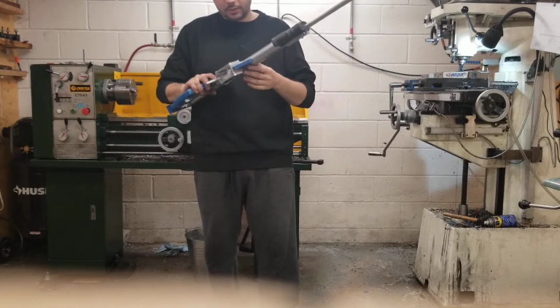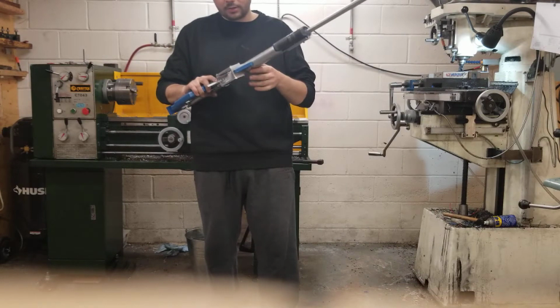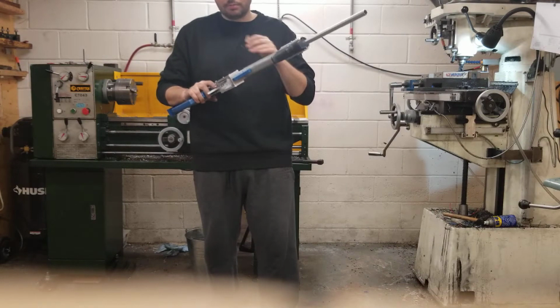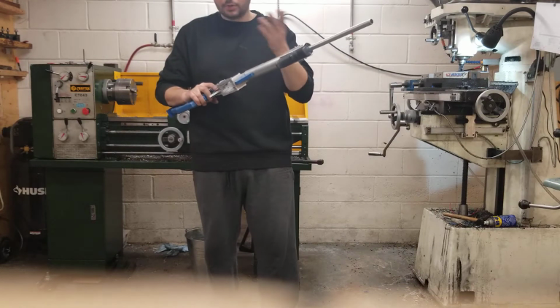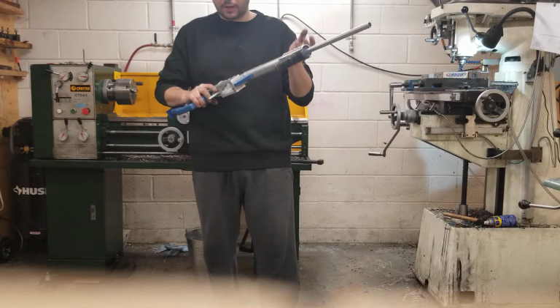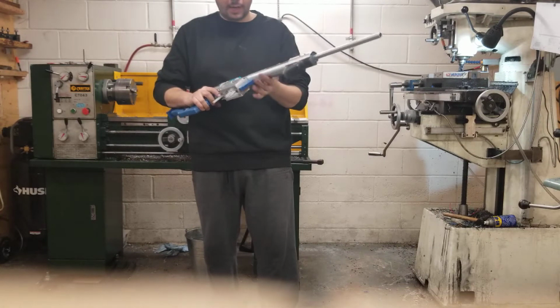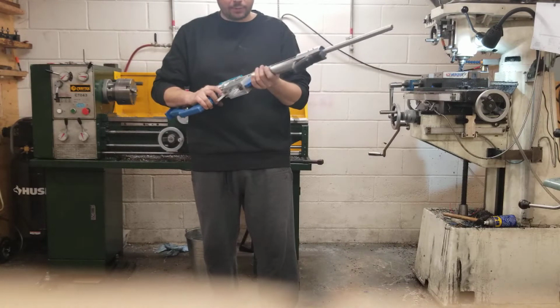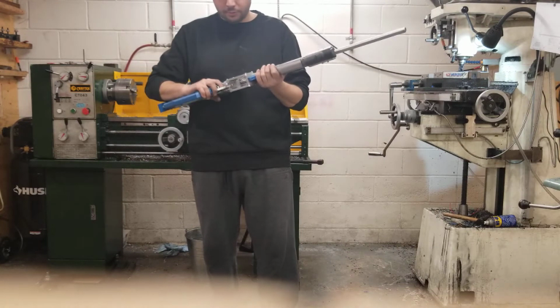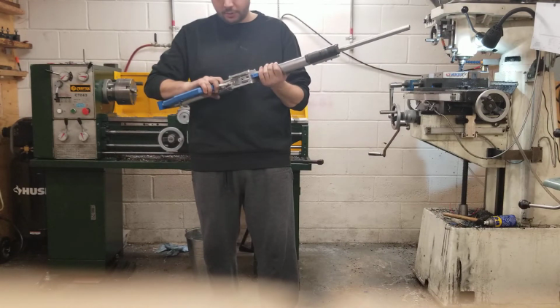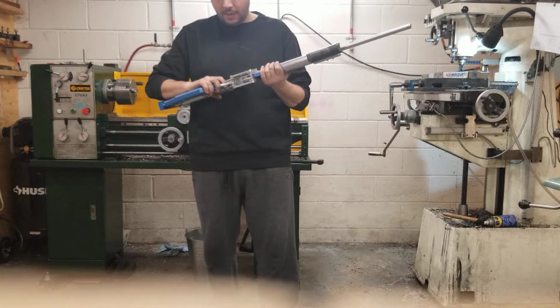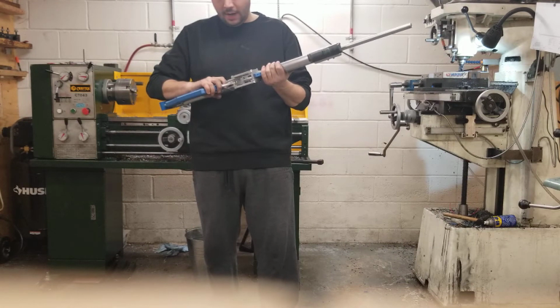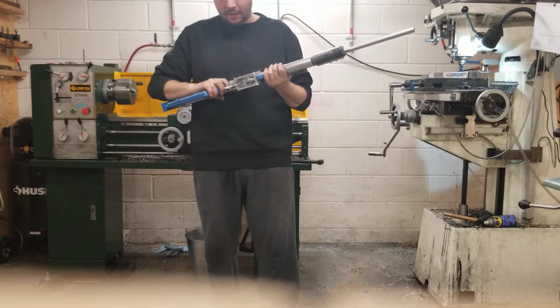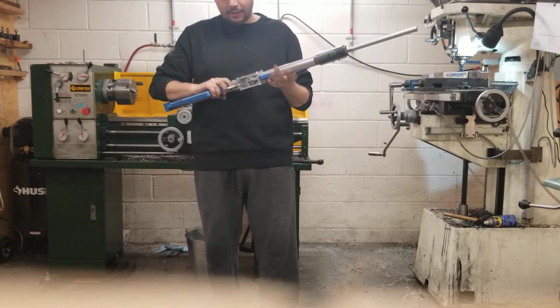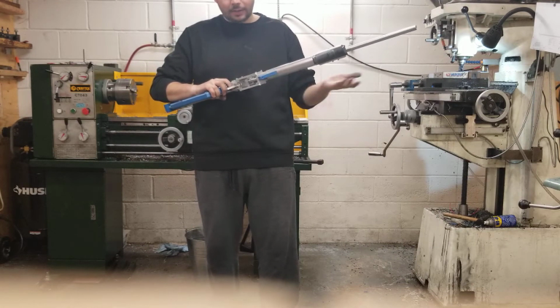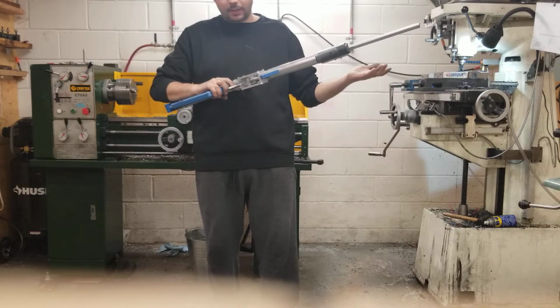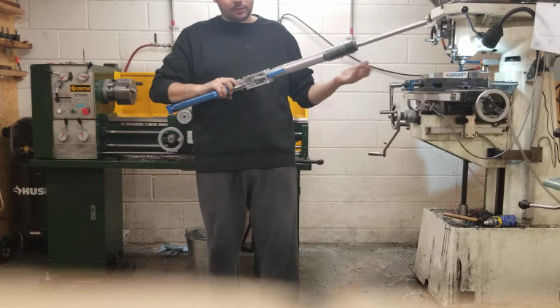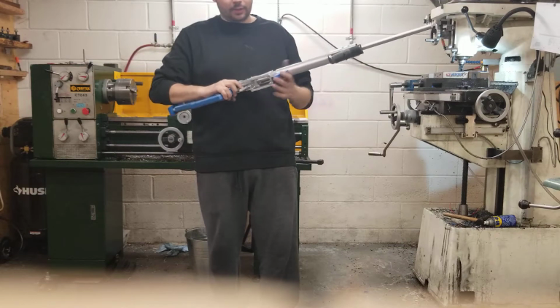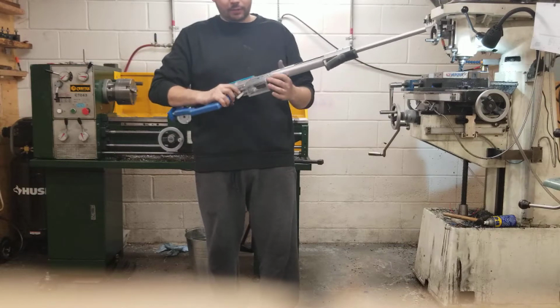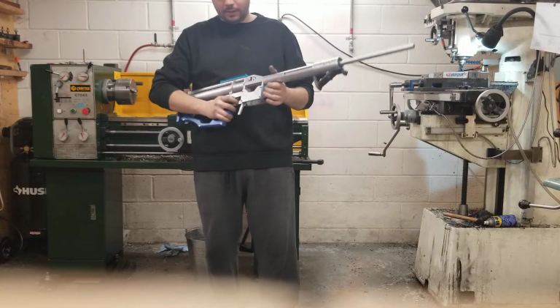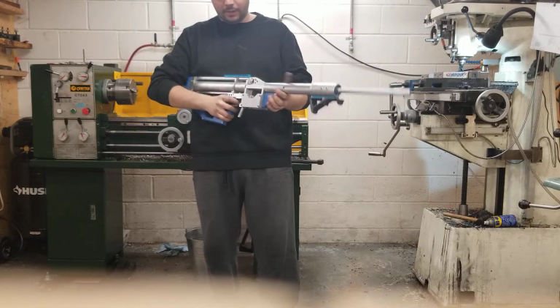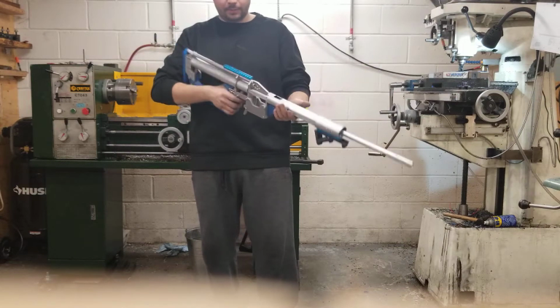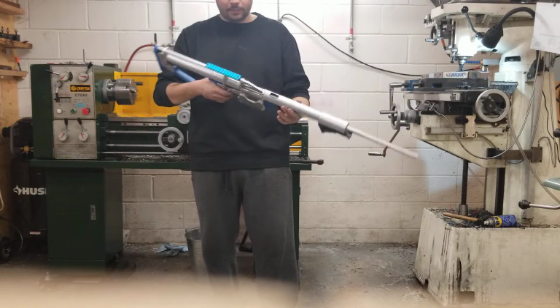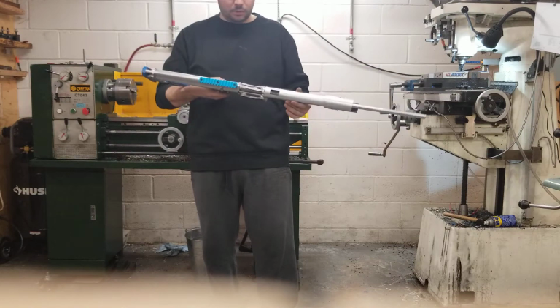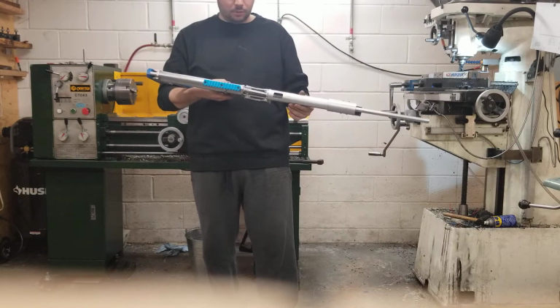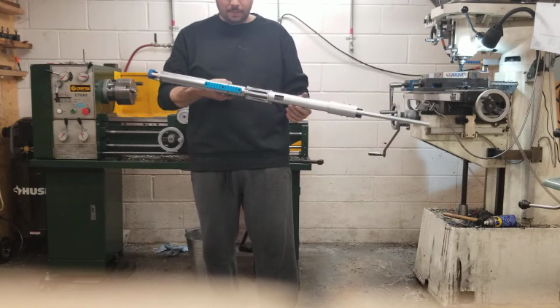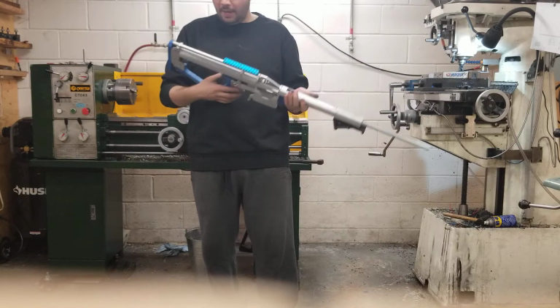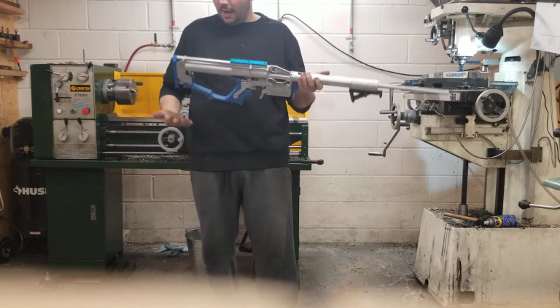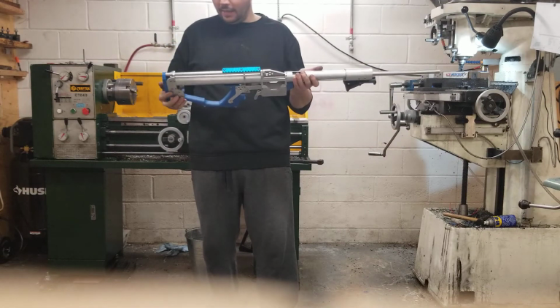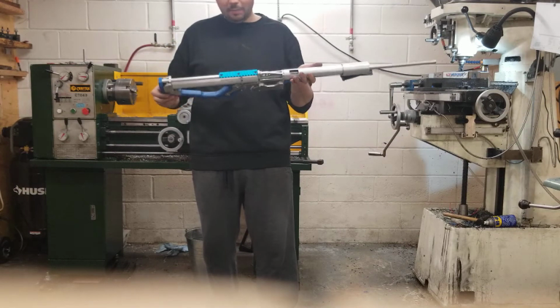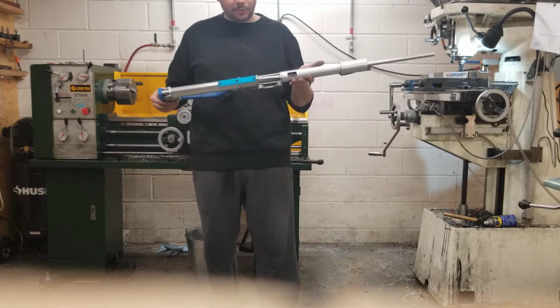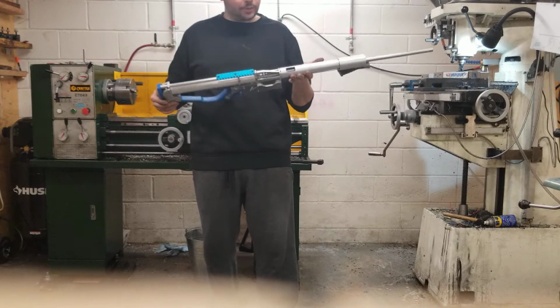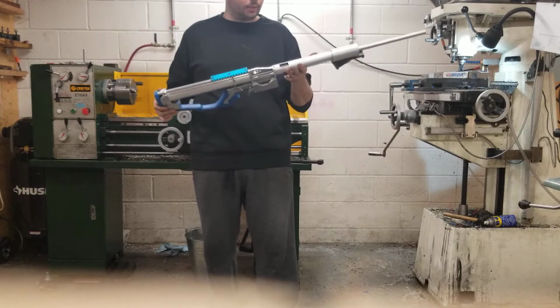Another big change for me as the builder — though maybe not huge for the end user — all the pins have been eliminated and replaced with counterbored 440 socket cap screws. The pins in the original blaster are a total pain and, in my opinion, just stupid. This is the way to do it.